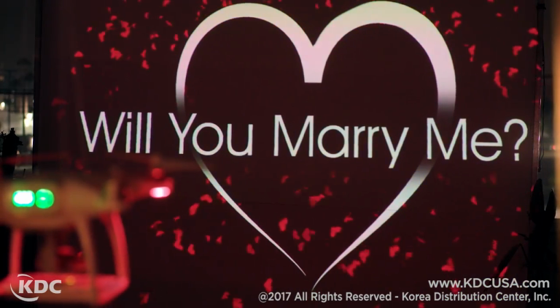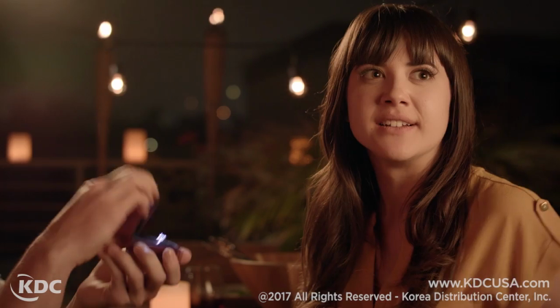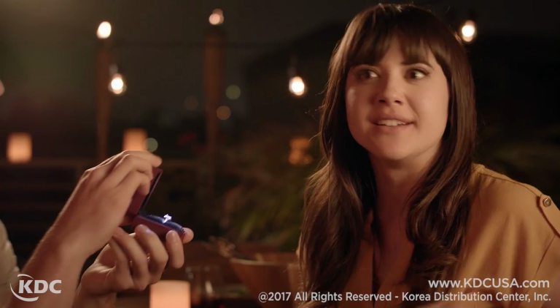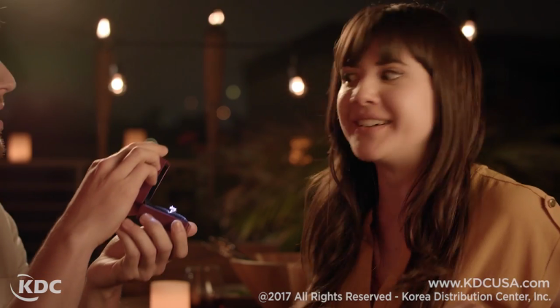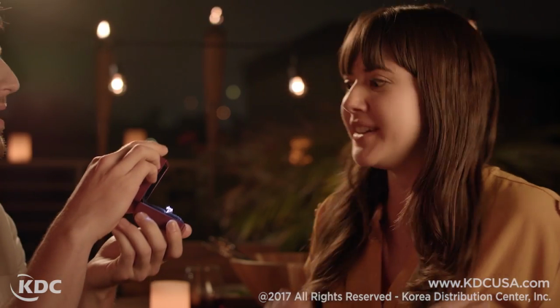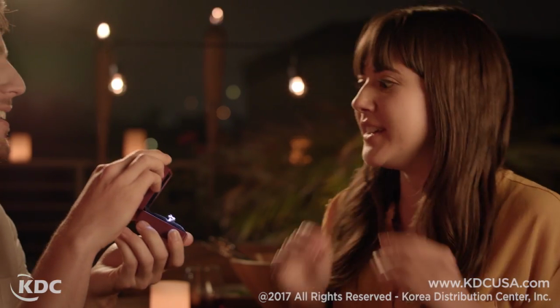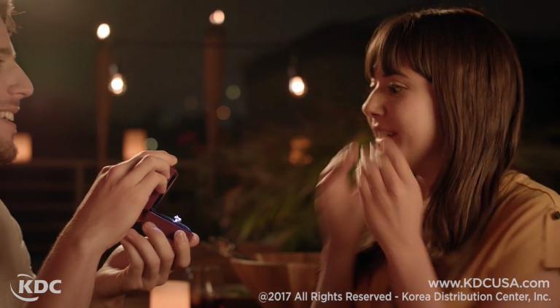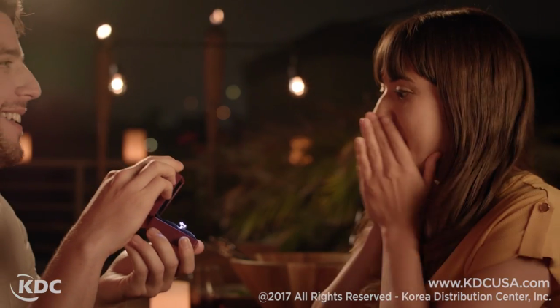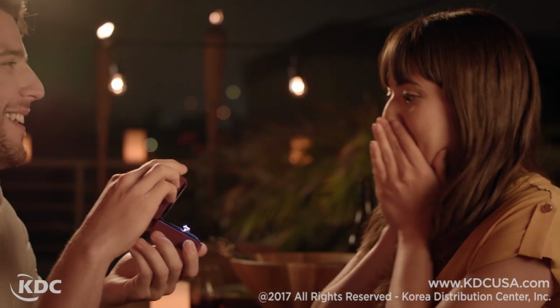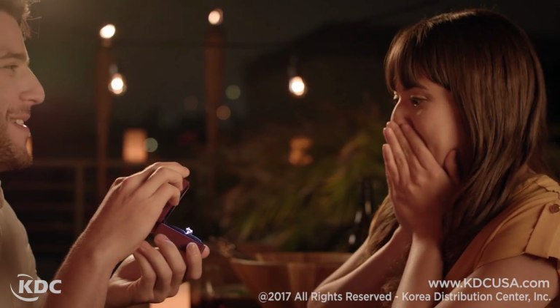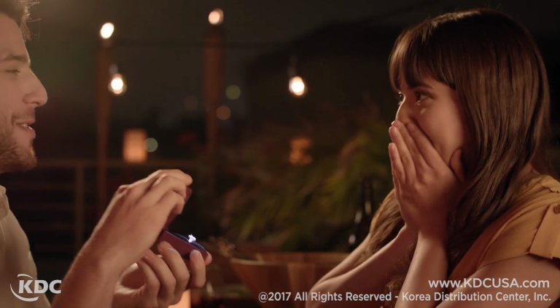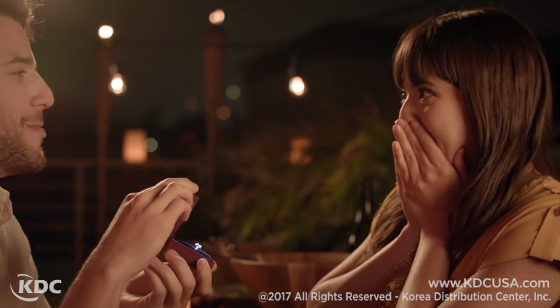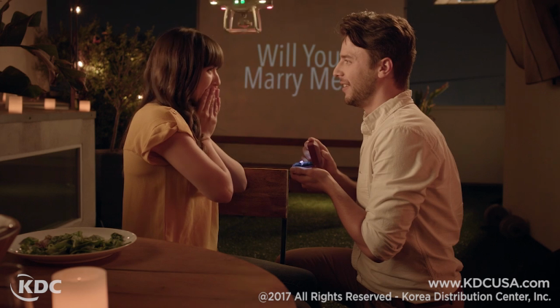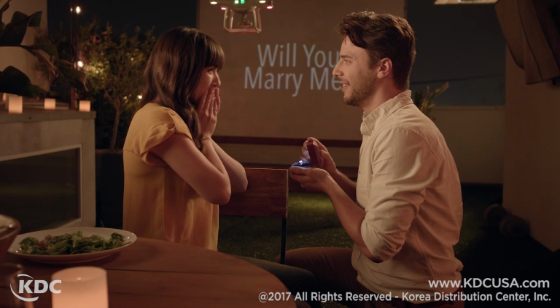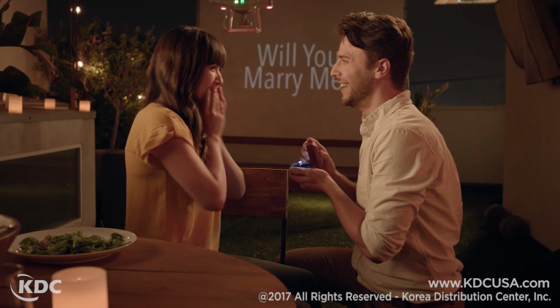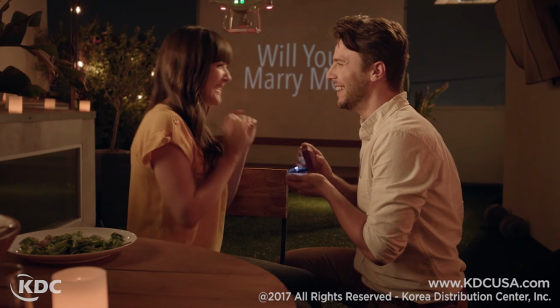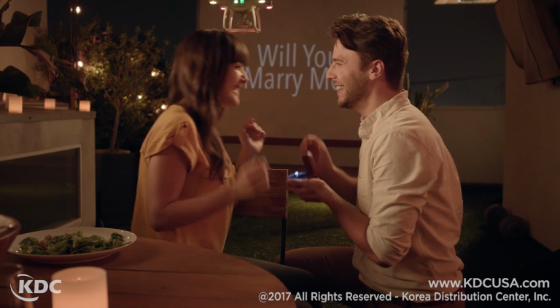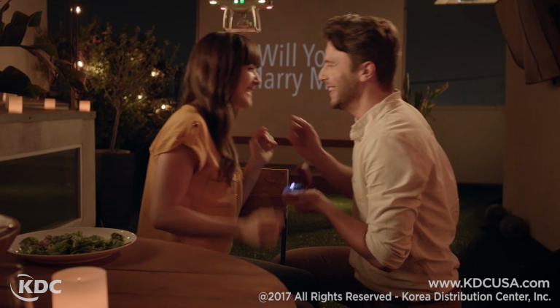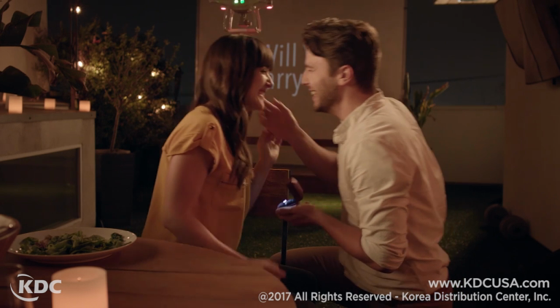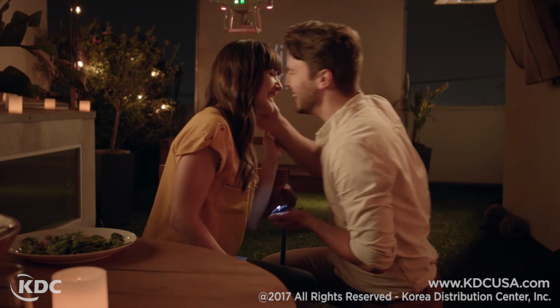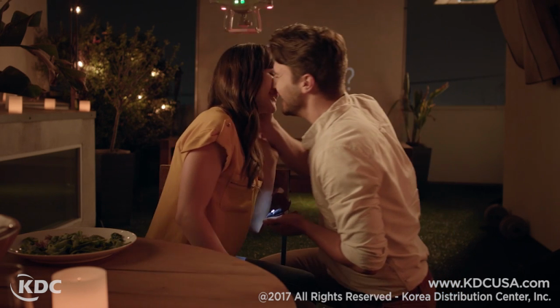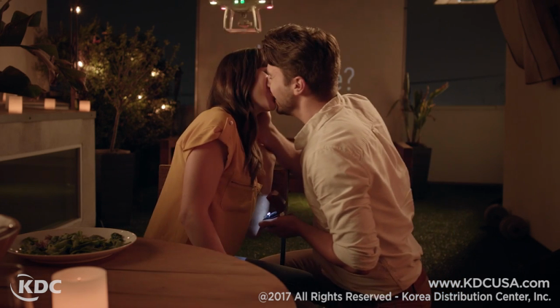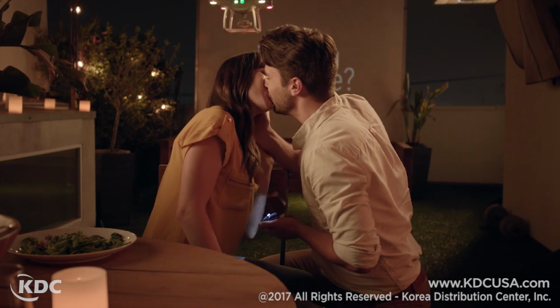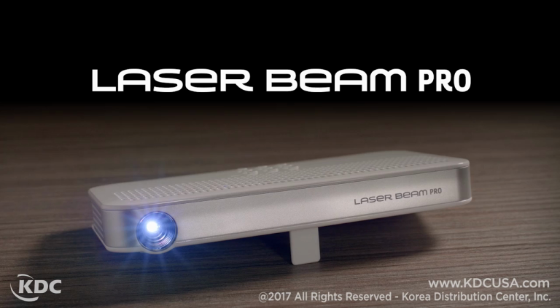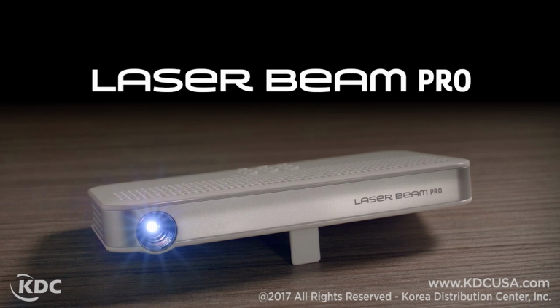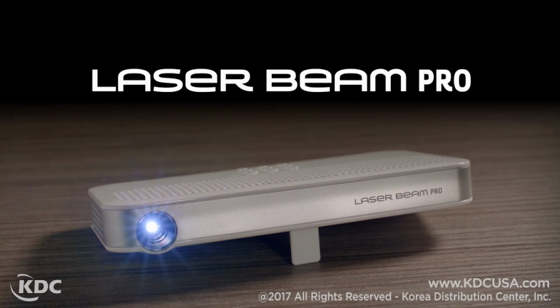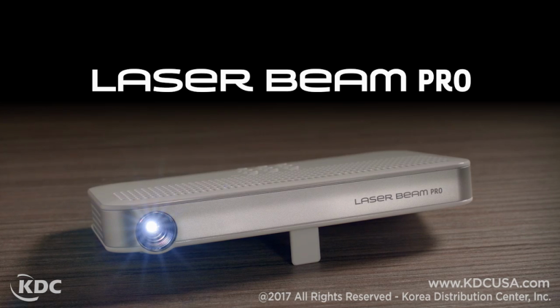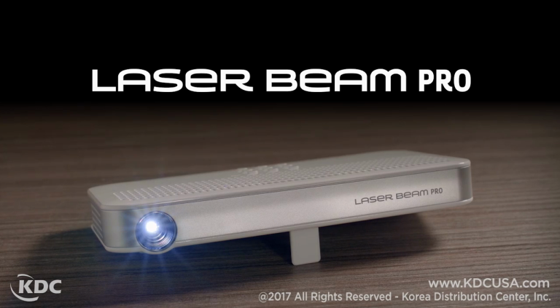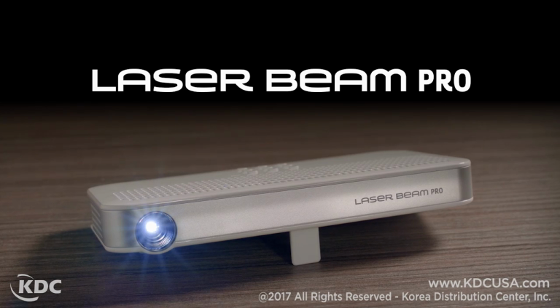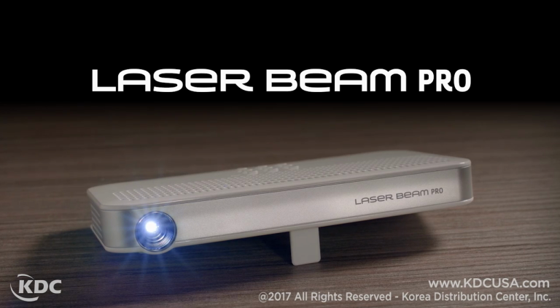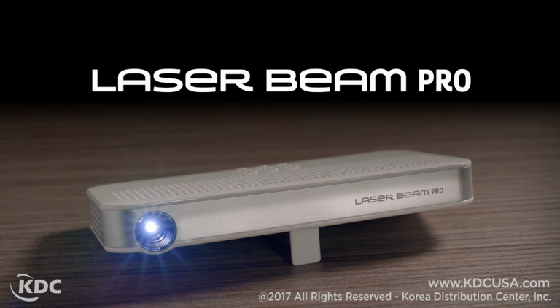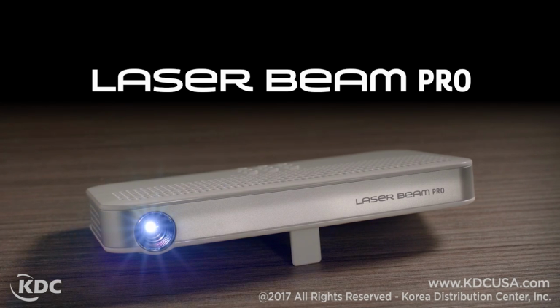This is the all-new LaserBeam Pro, available now. How will you use it?